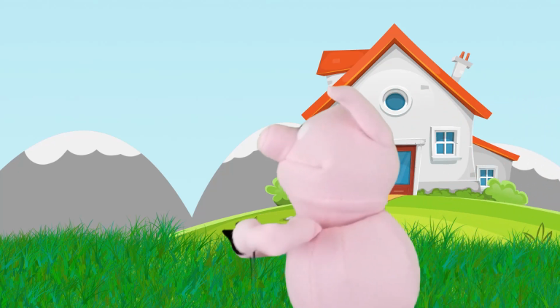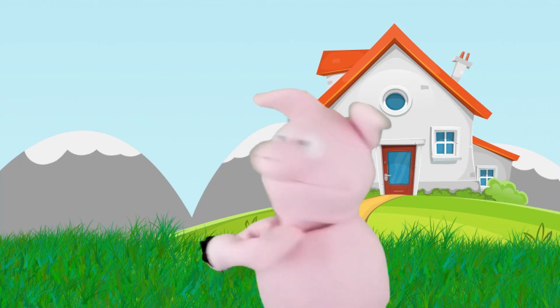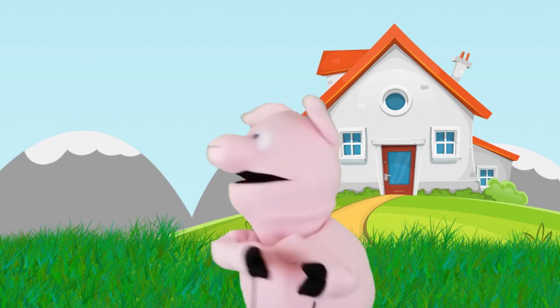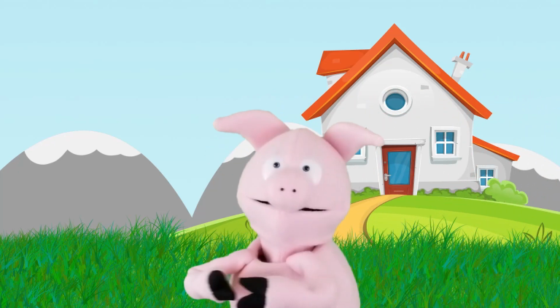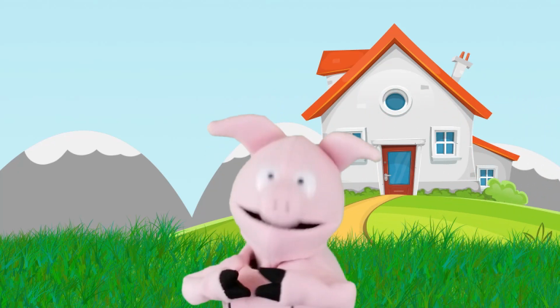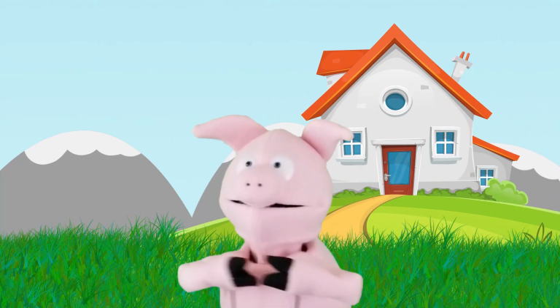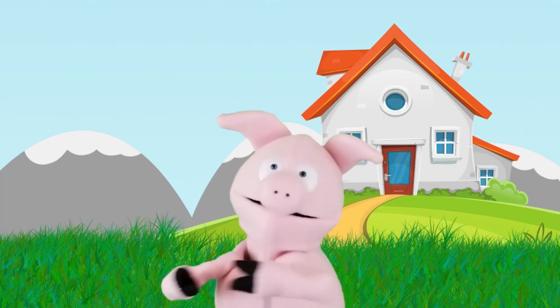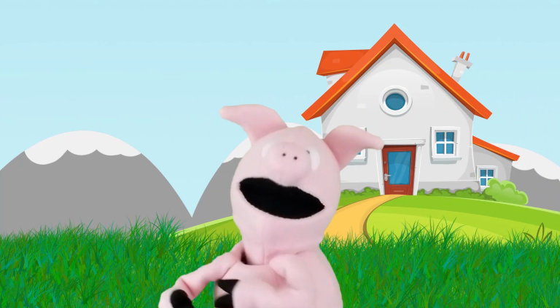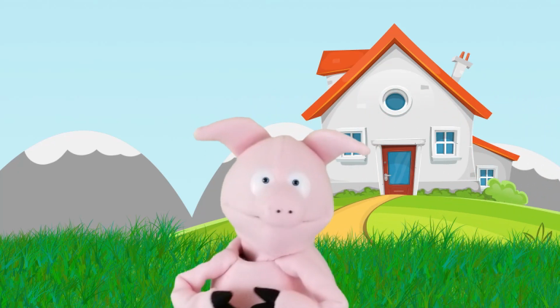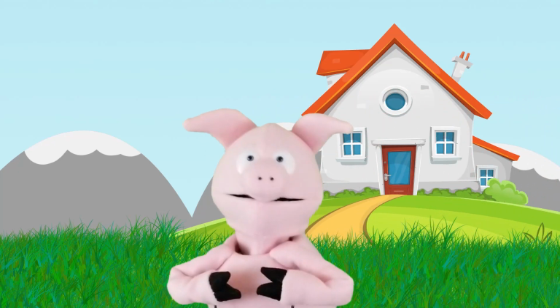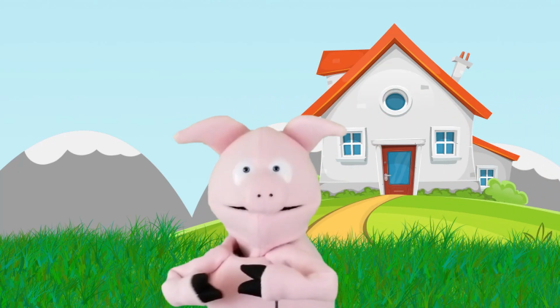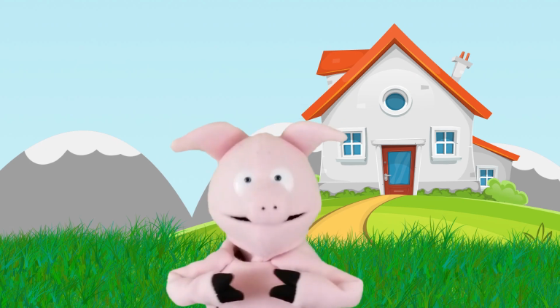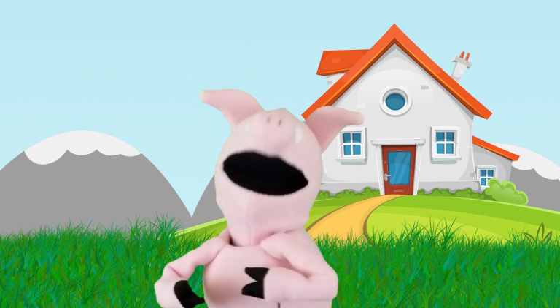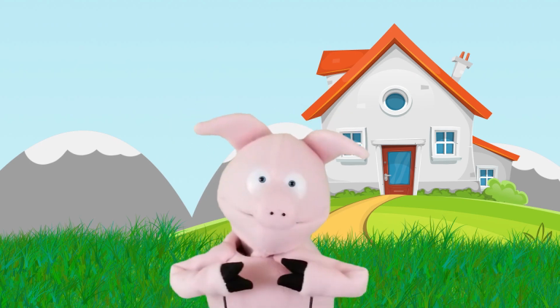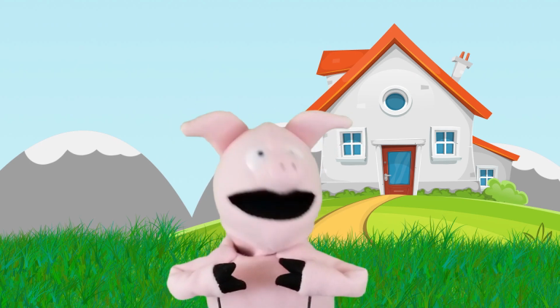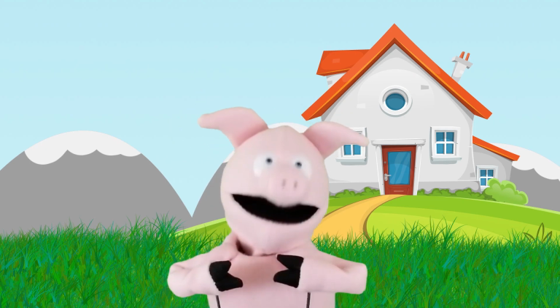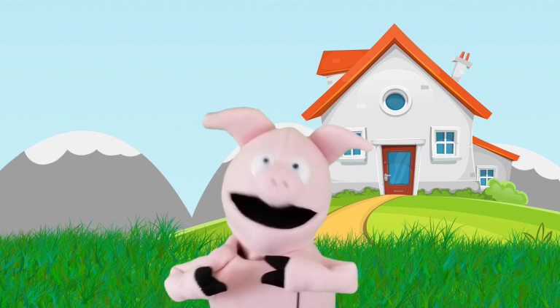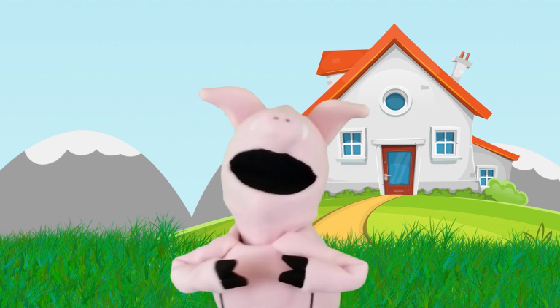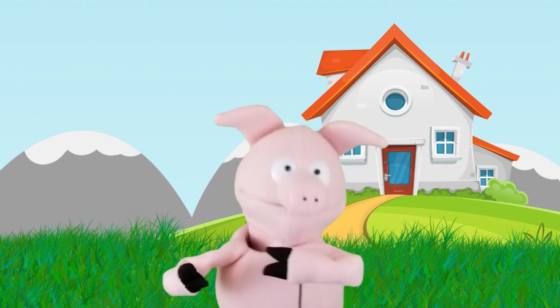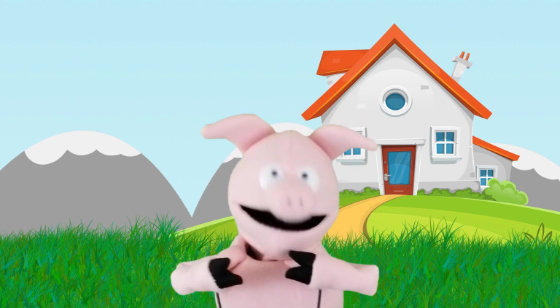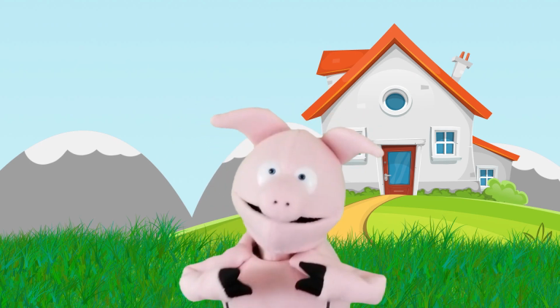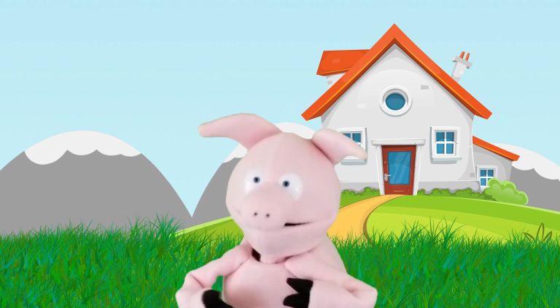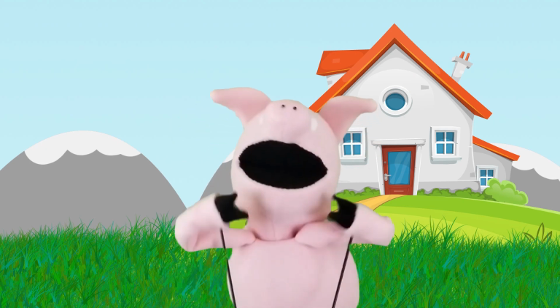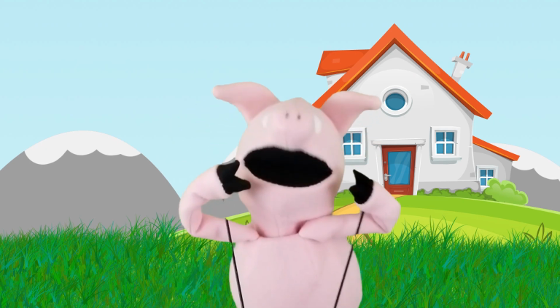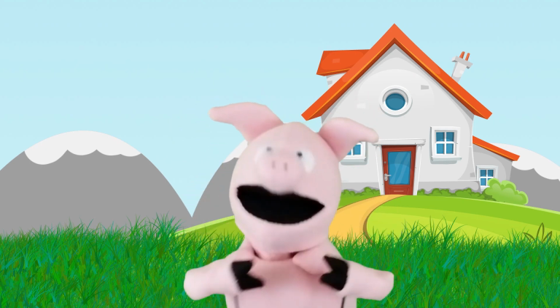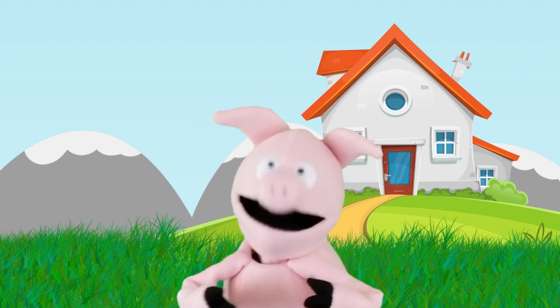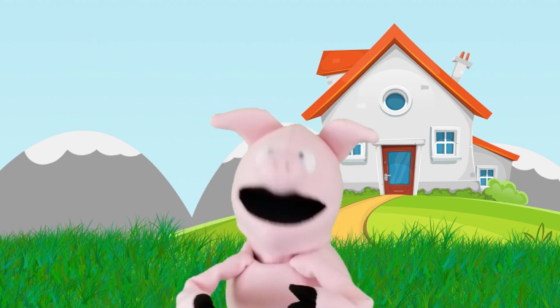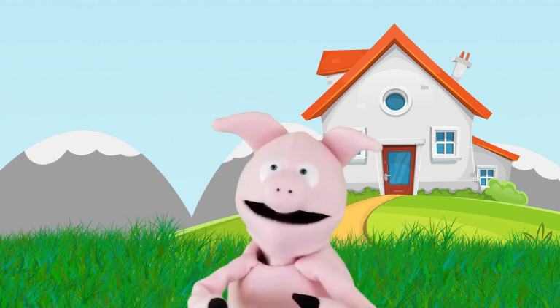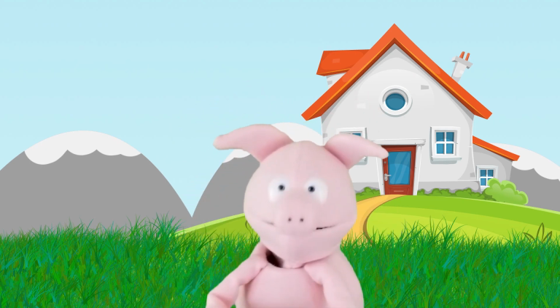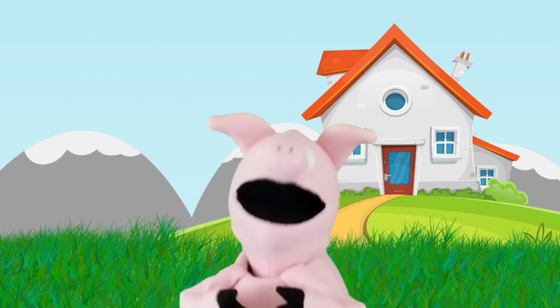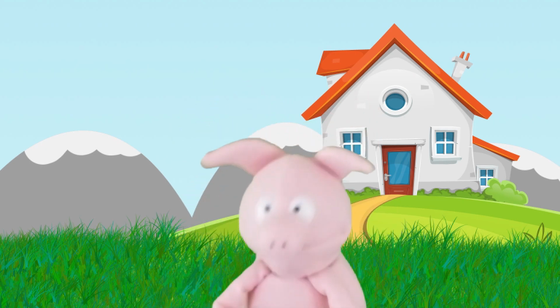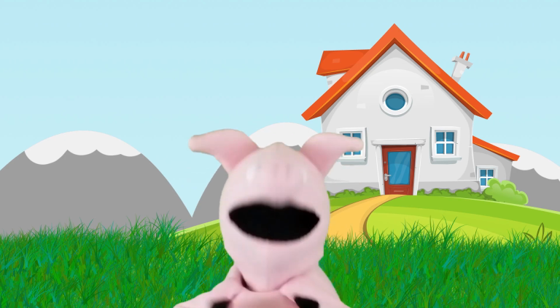Oh, hey everybody! I'm PJ Pig, the little pig with a big imagination. Let's play!